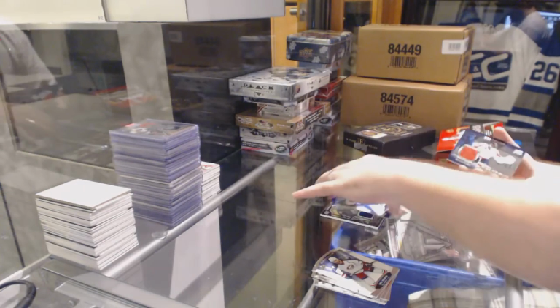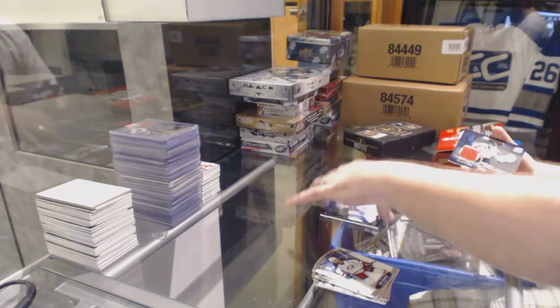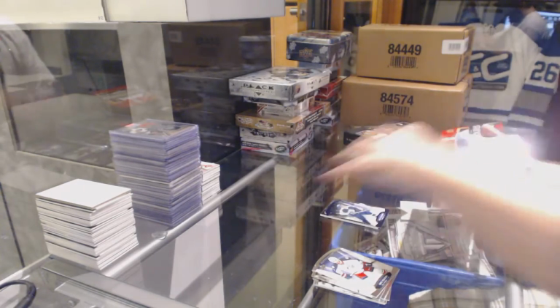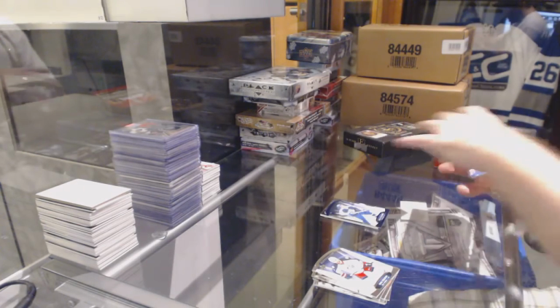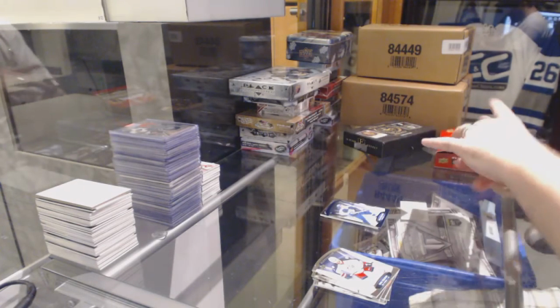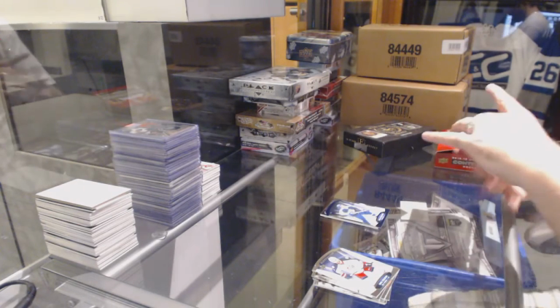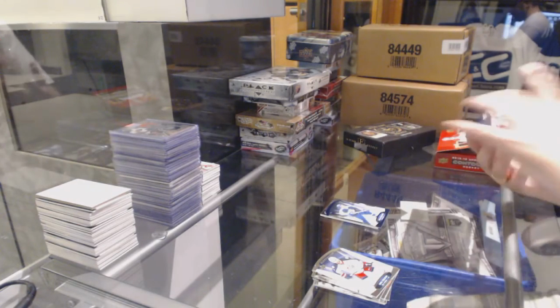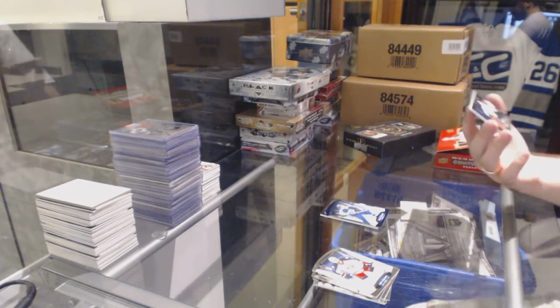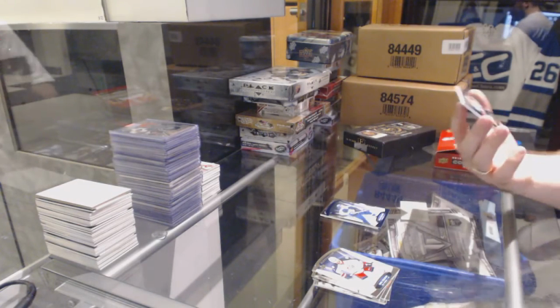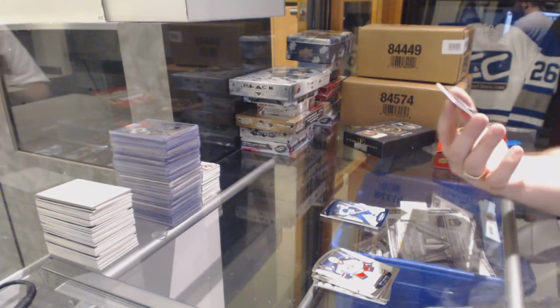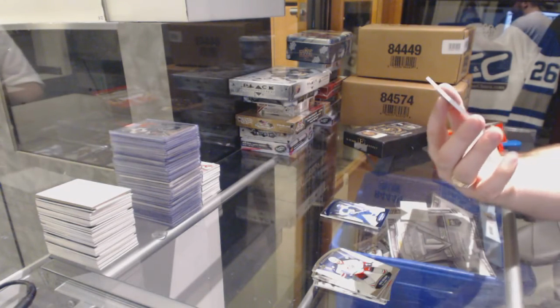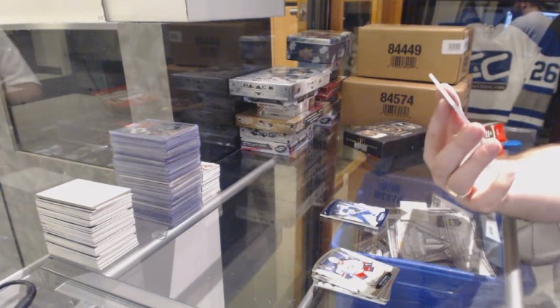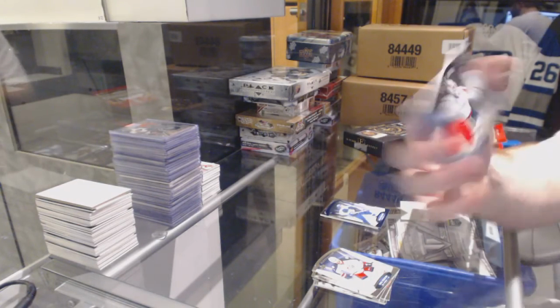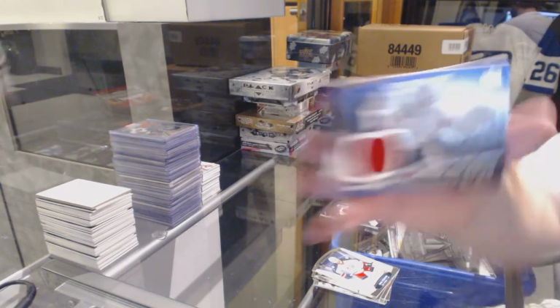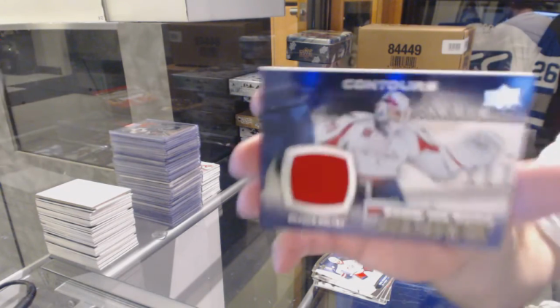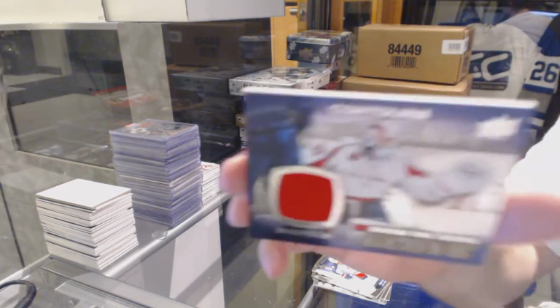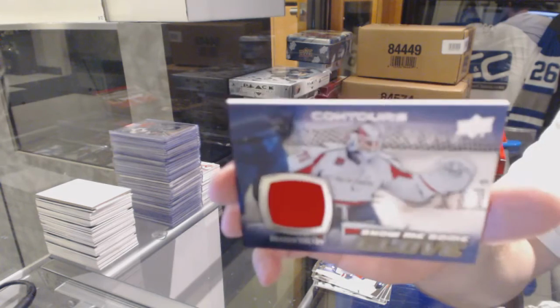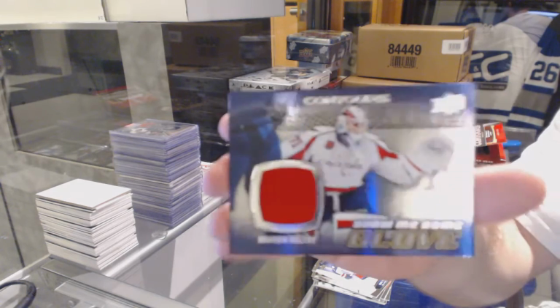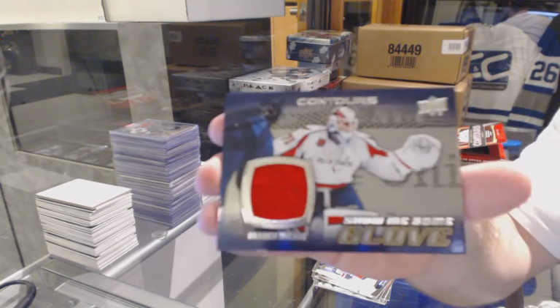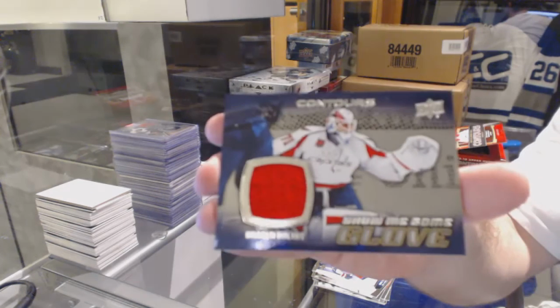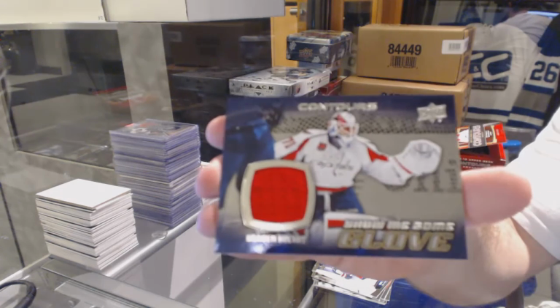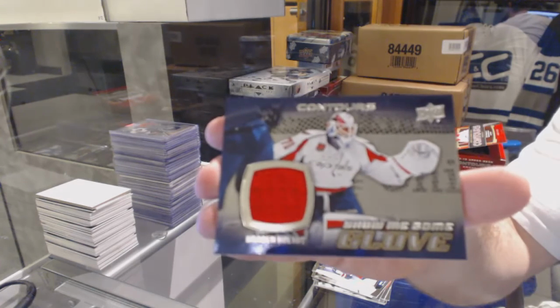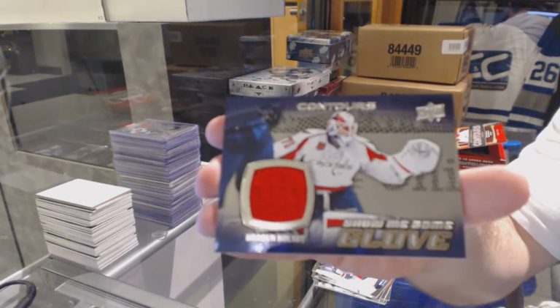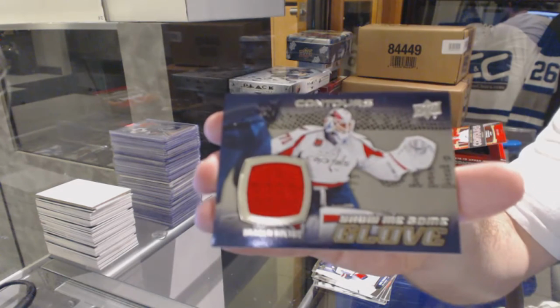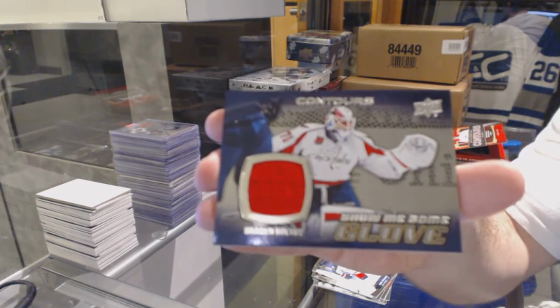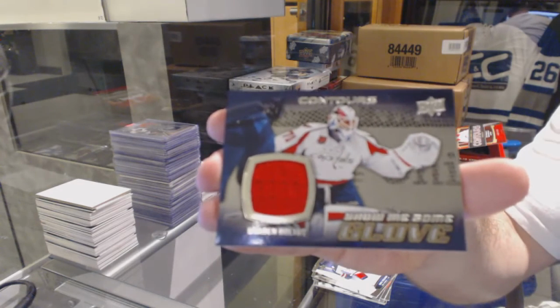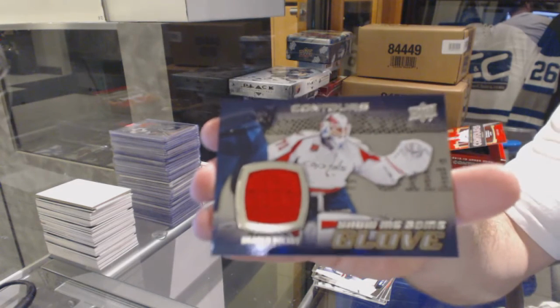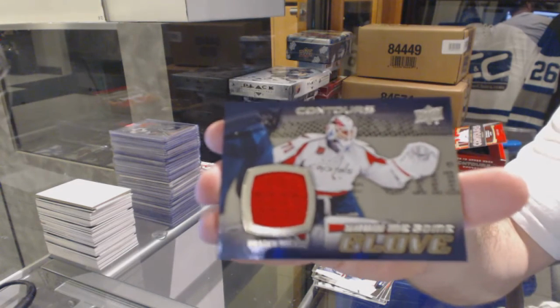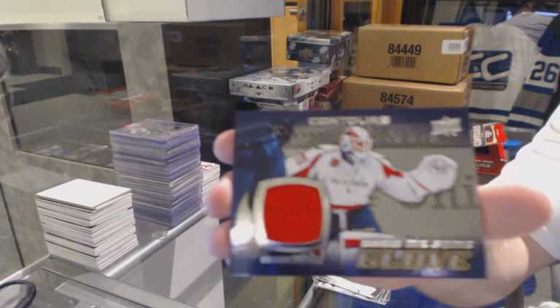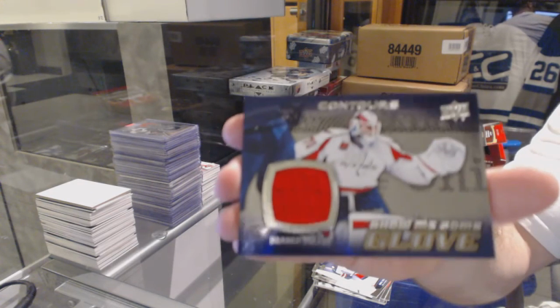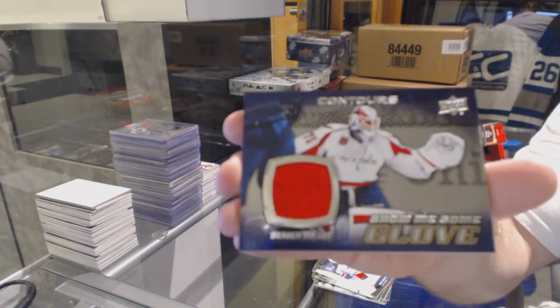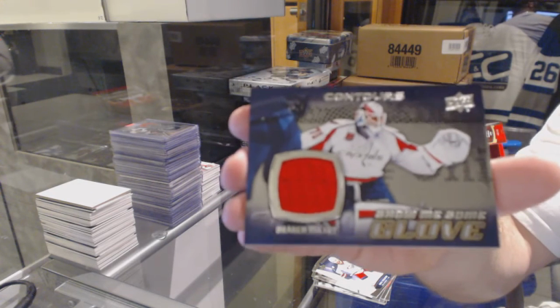And we've got a Show Me Some Glove for the Washington Capitals — Braden Holtby. Show me the glove!